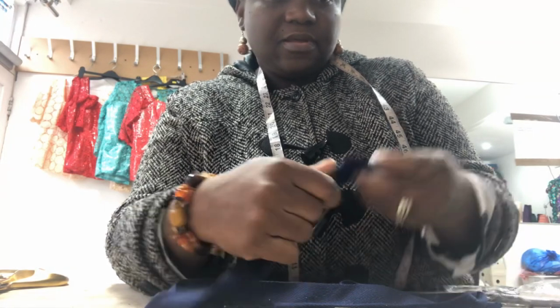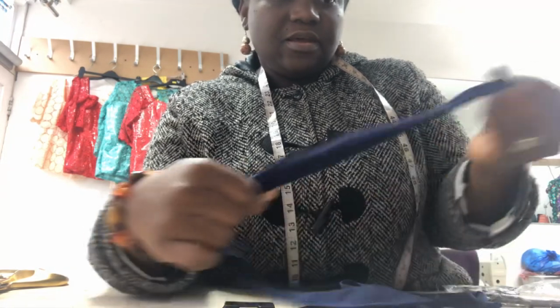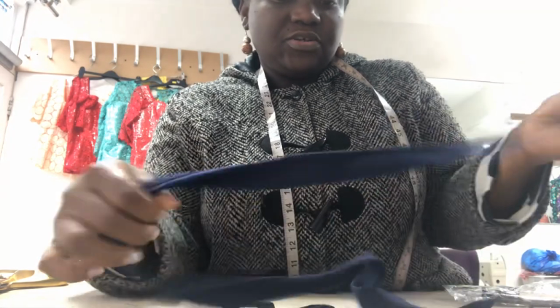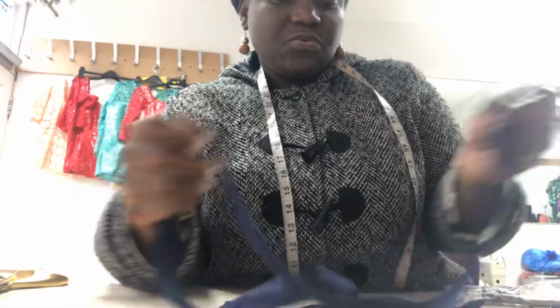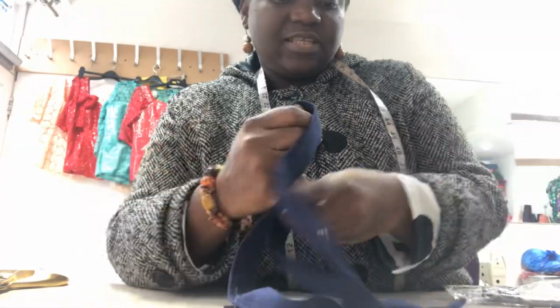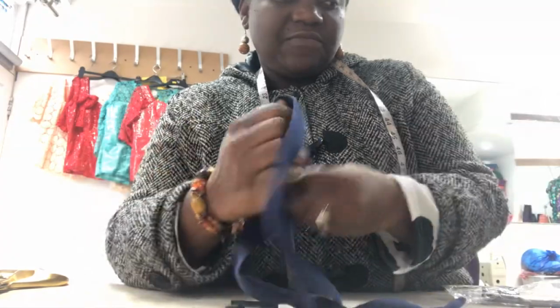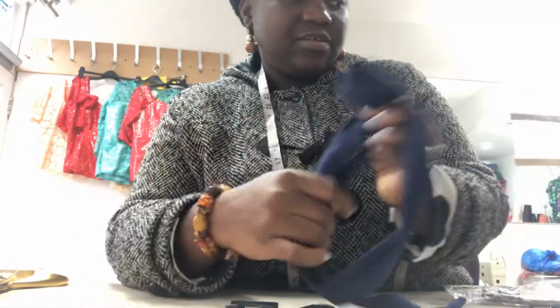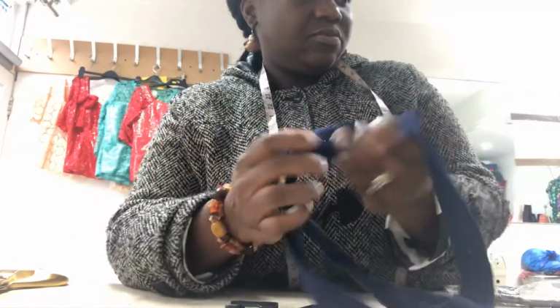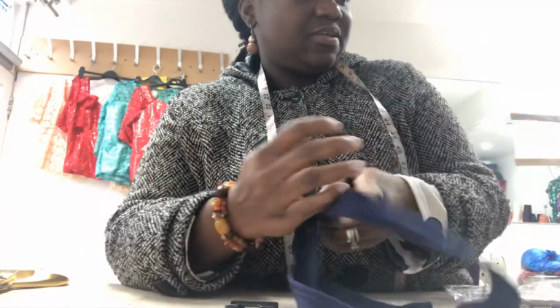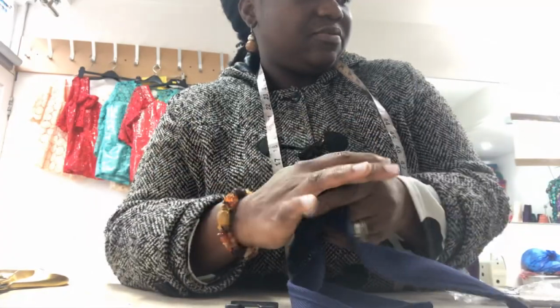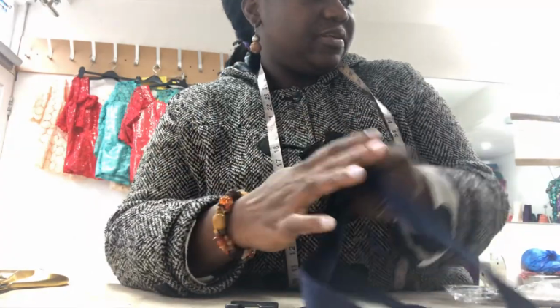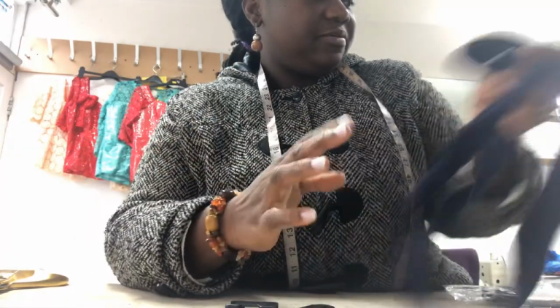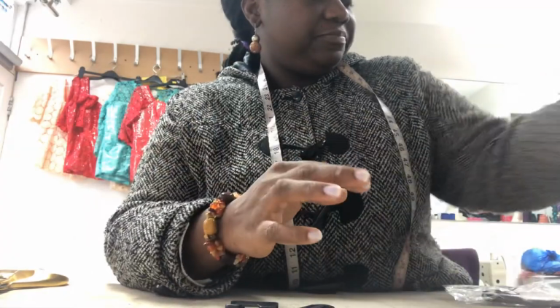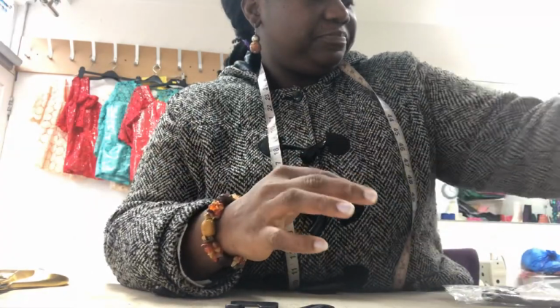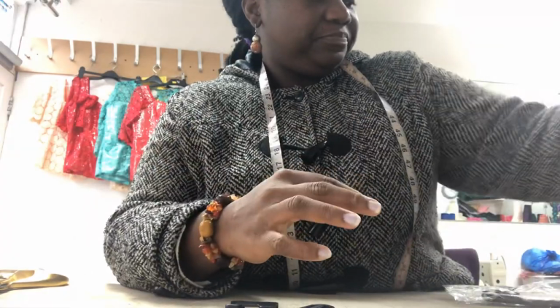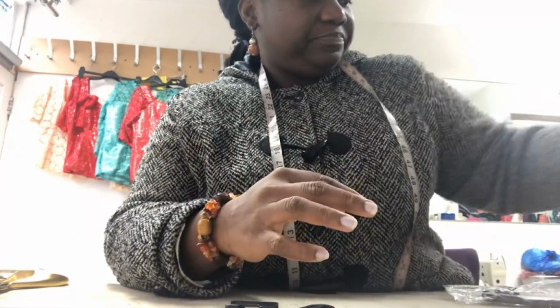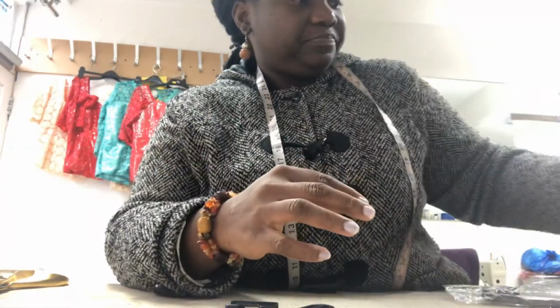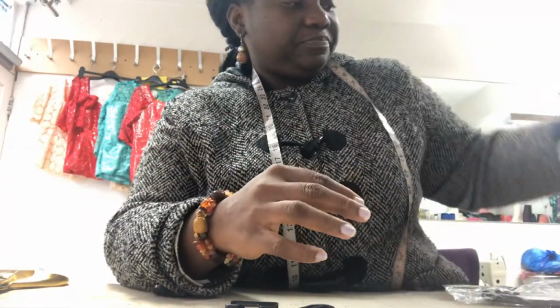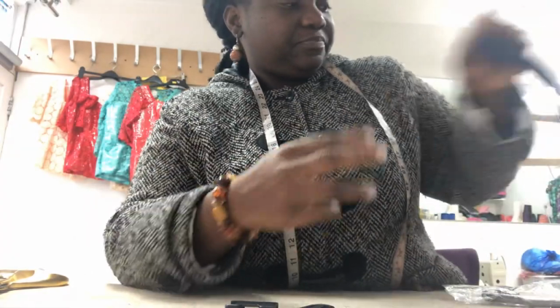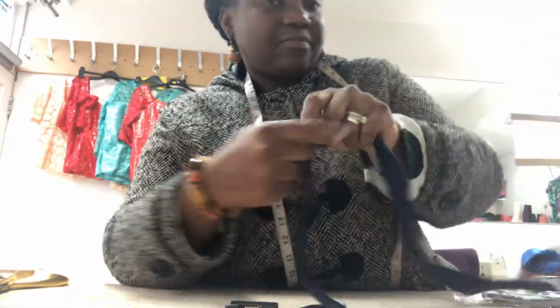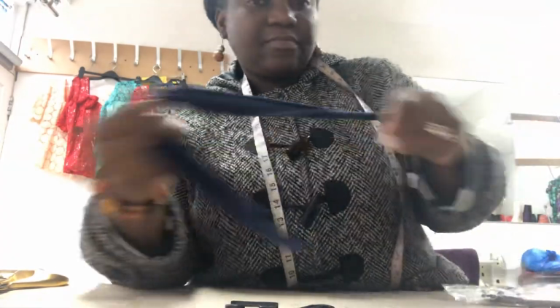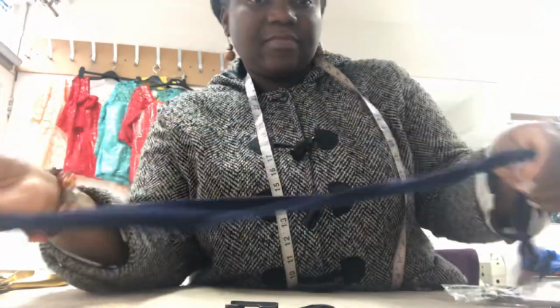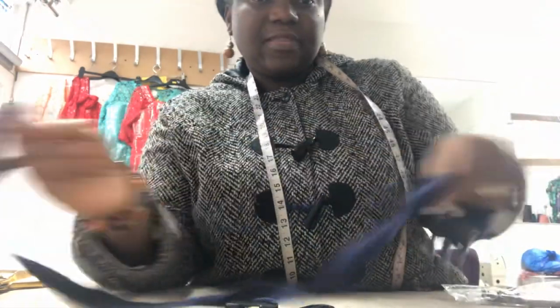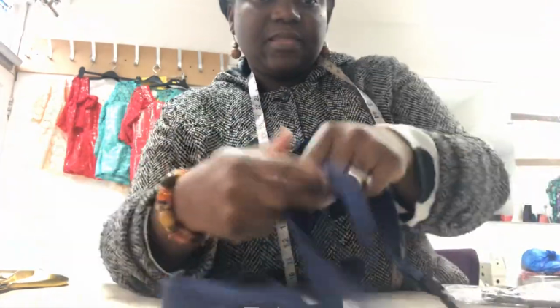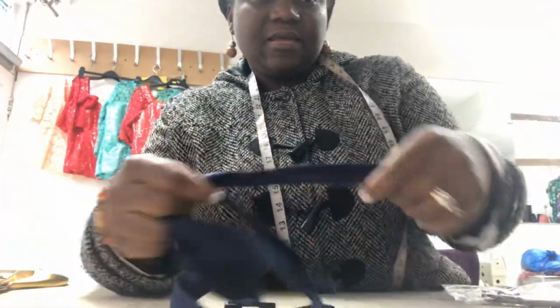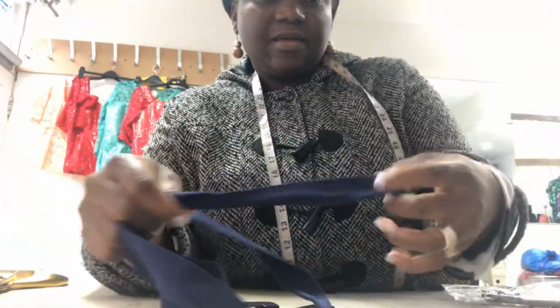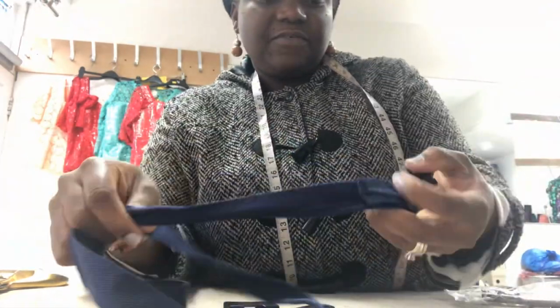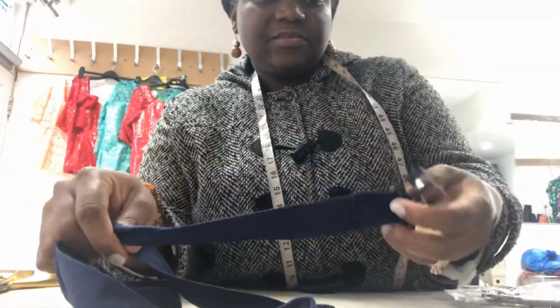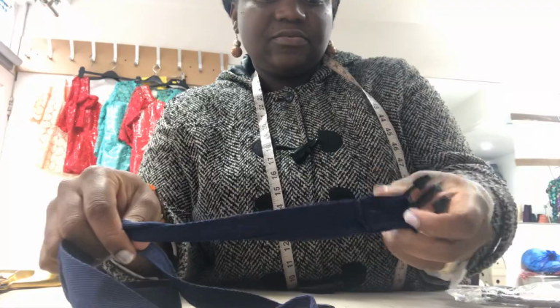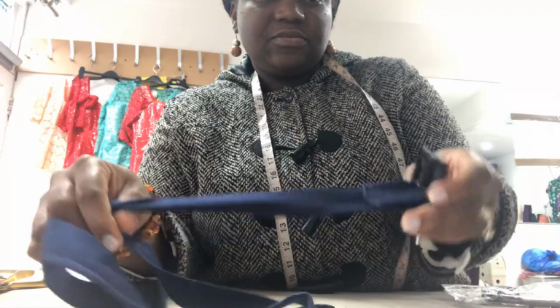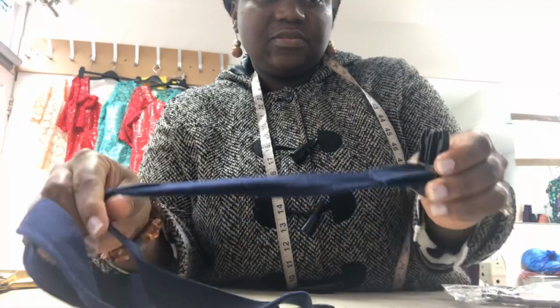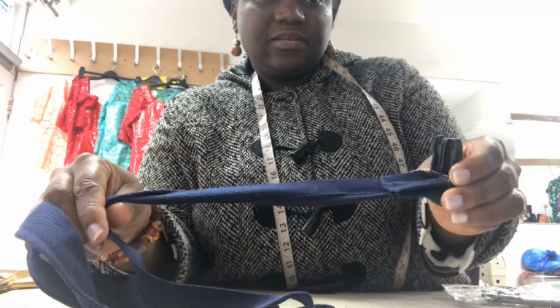I'll show you one that I've already sewn down. I've already sewn this one down.